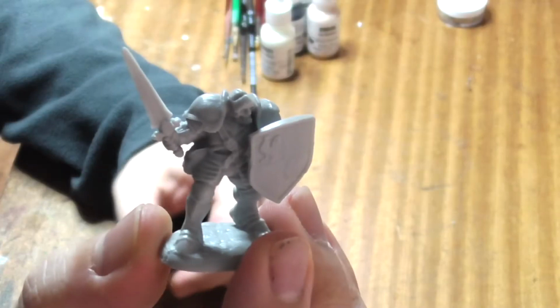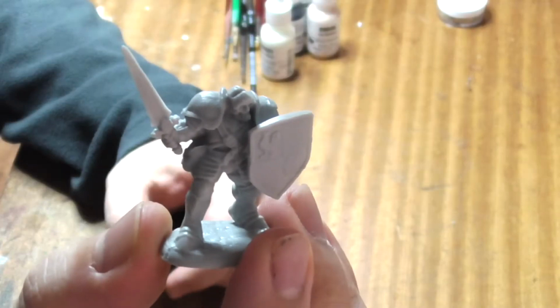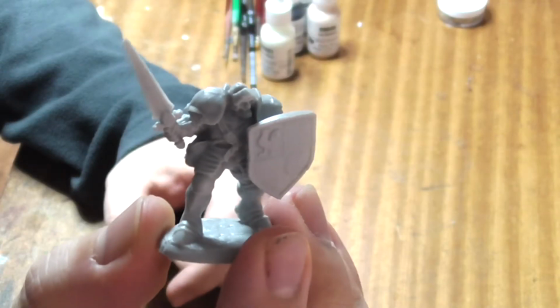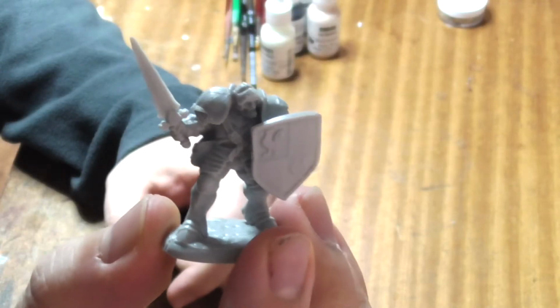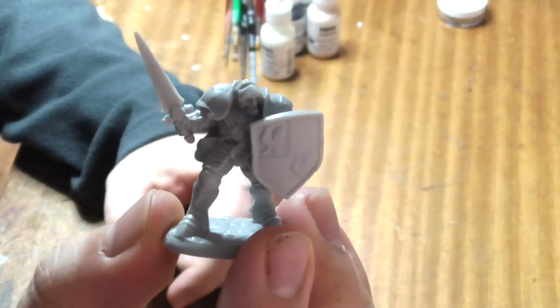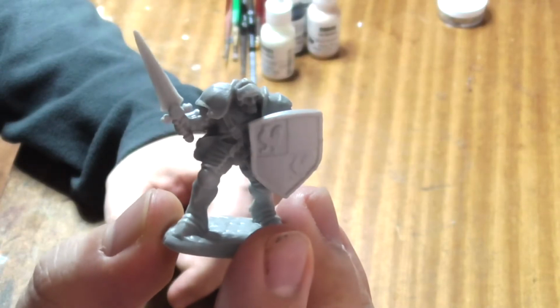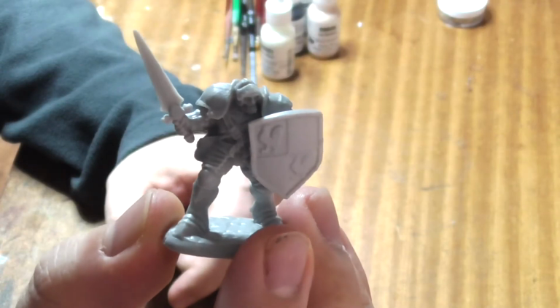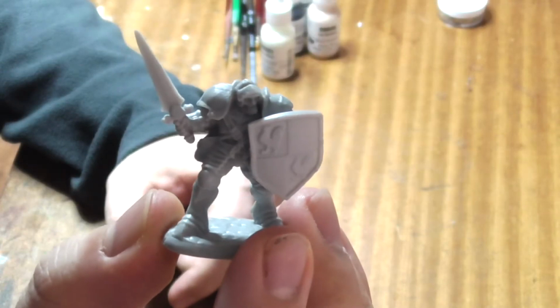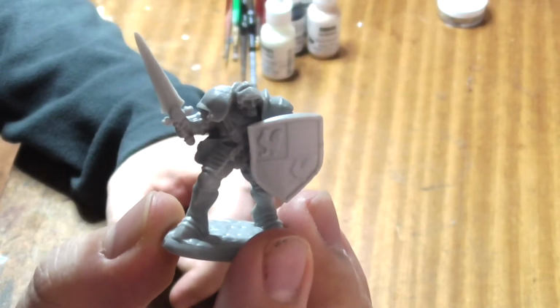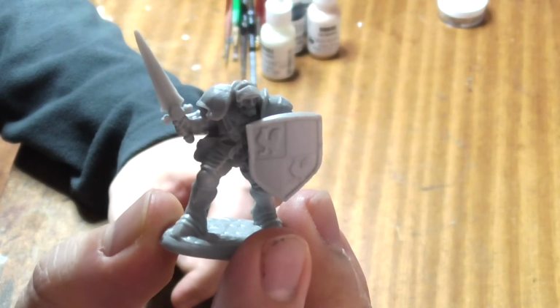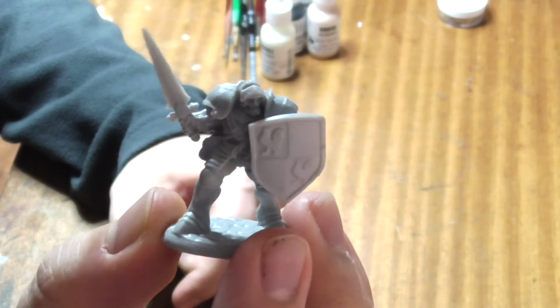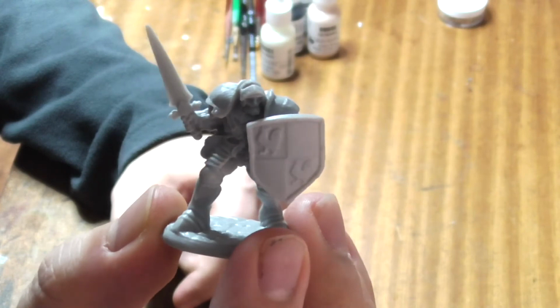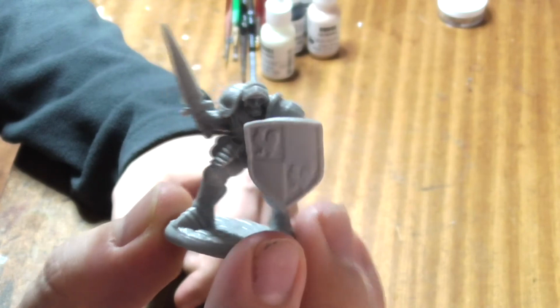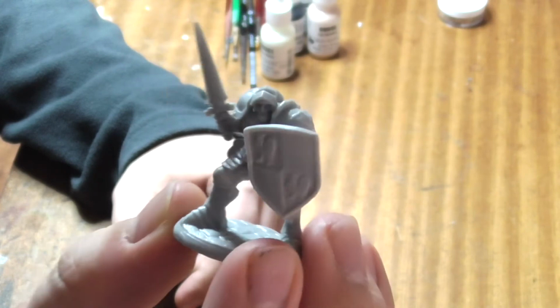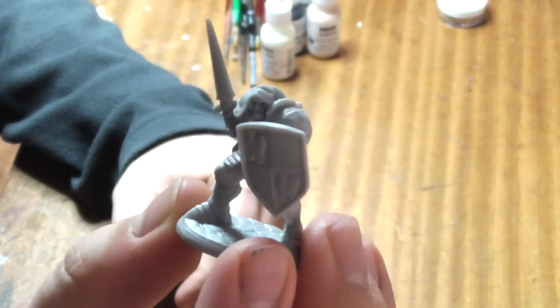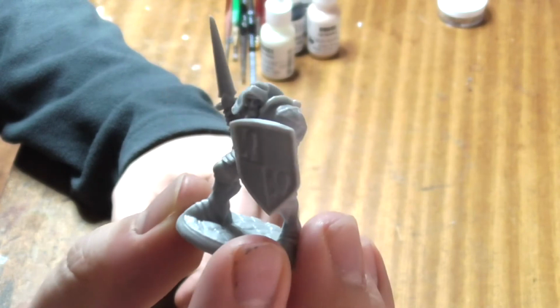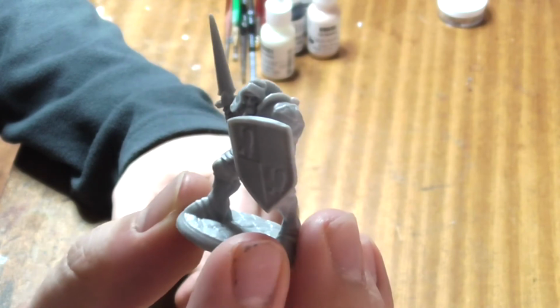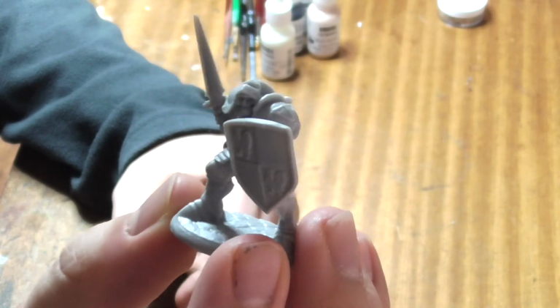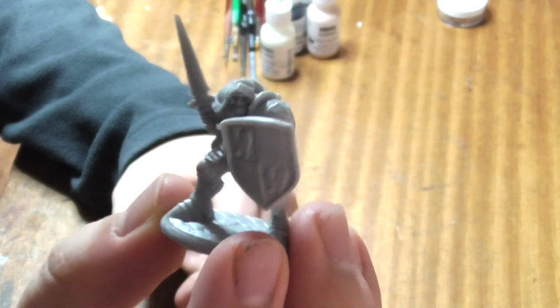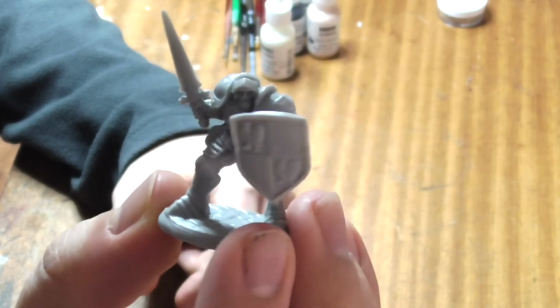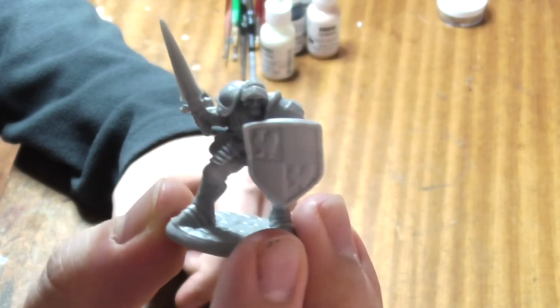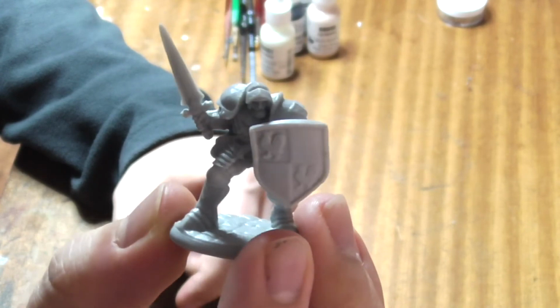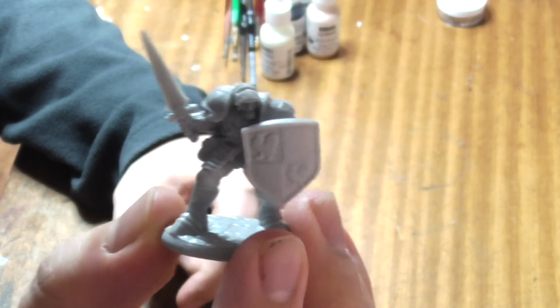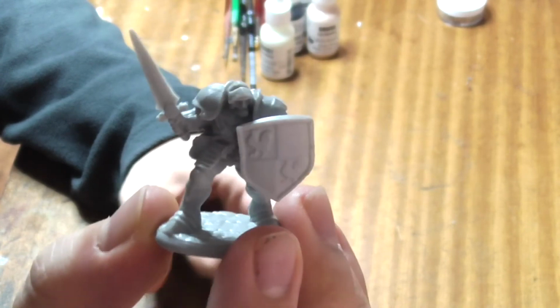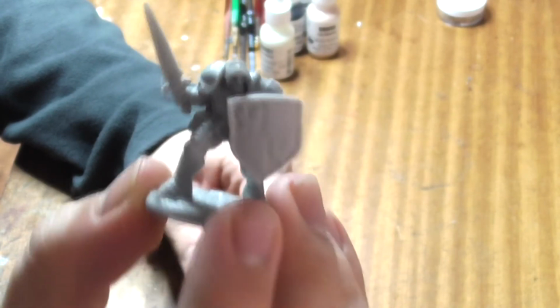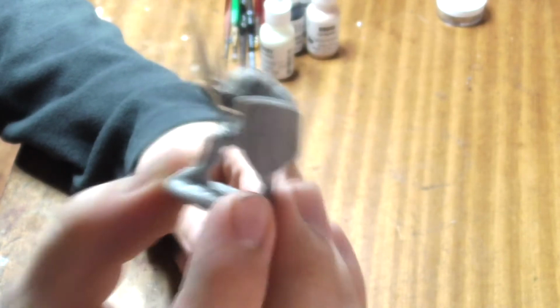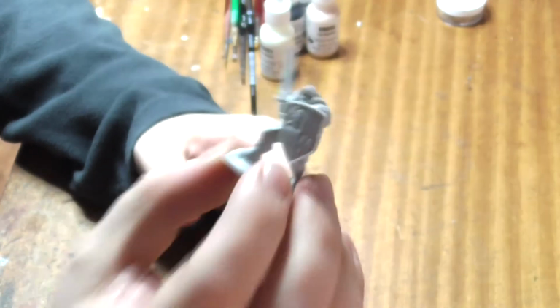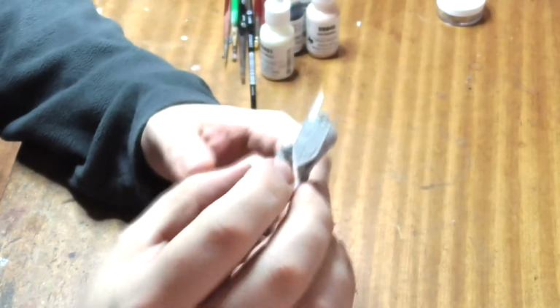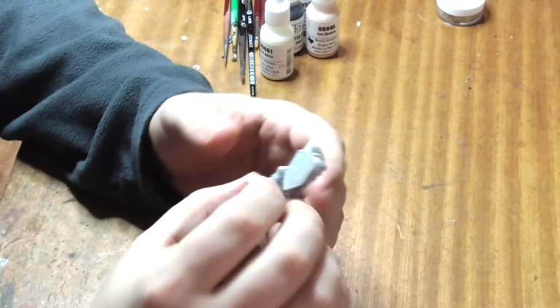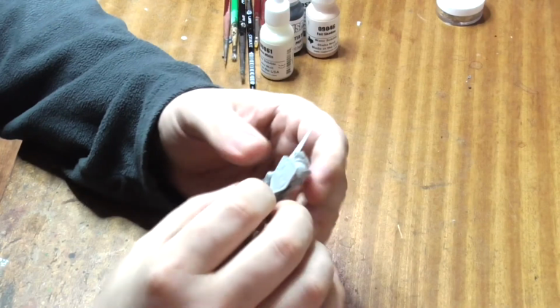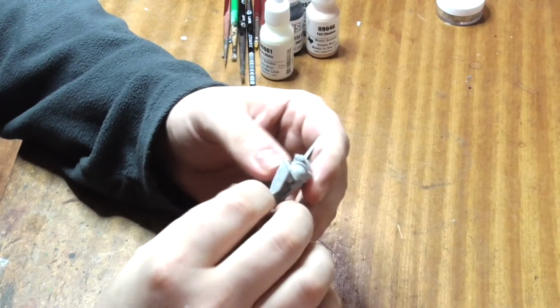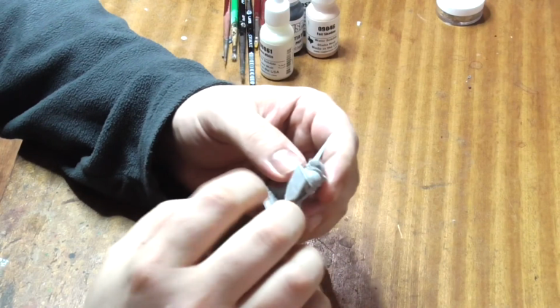Hey there guys, today I'm going to show you how to paint Sir William the Peacemaker from the Reaper Bones miniatures line.